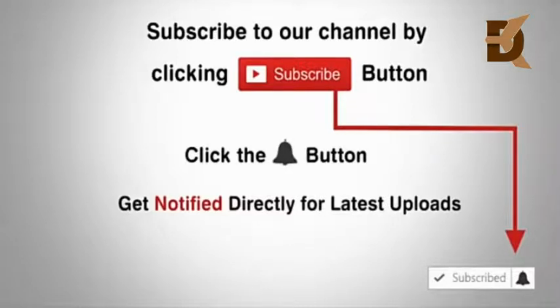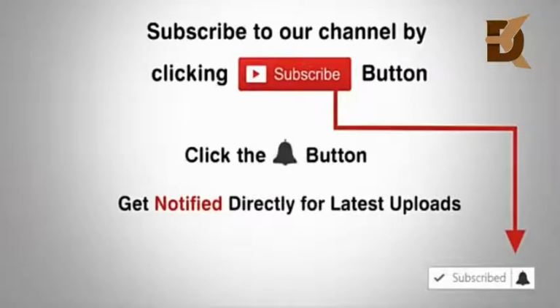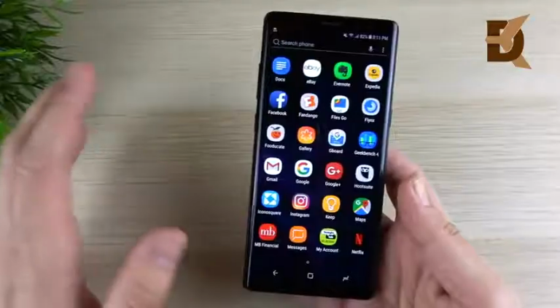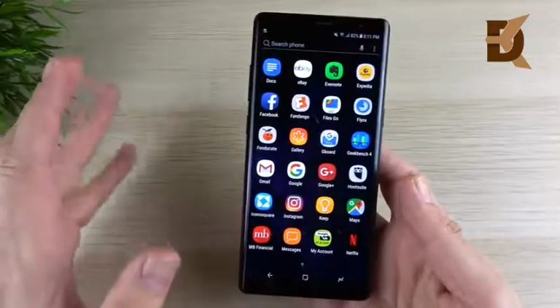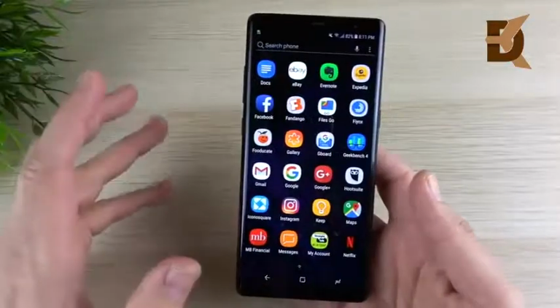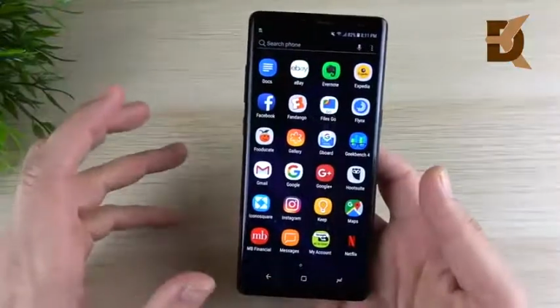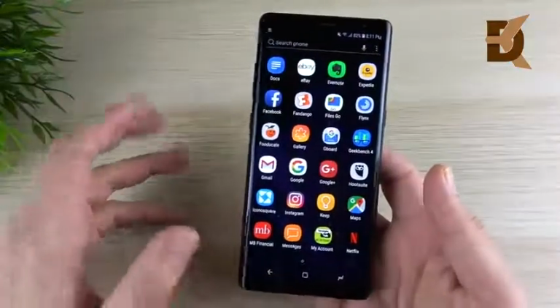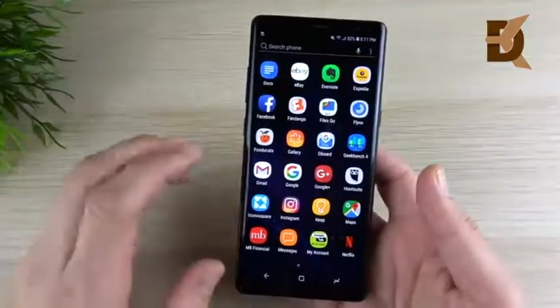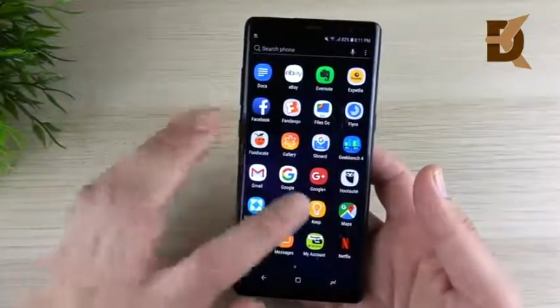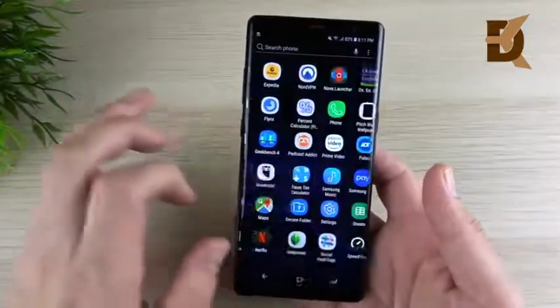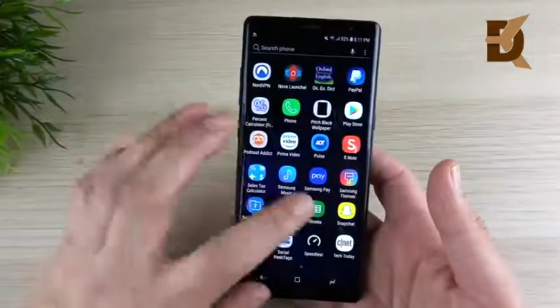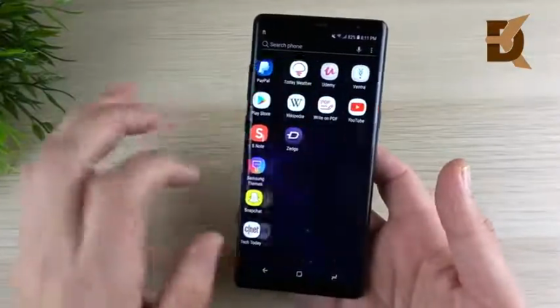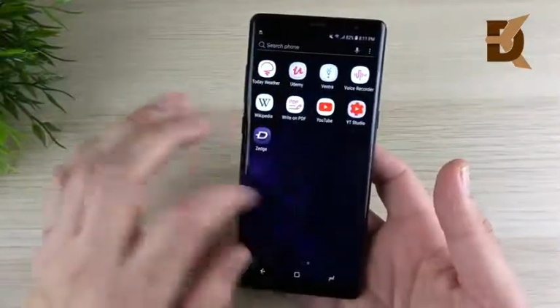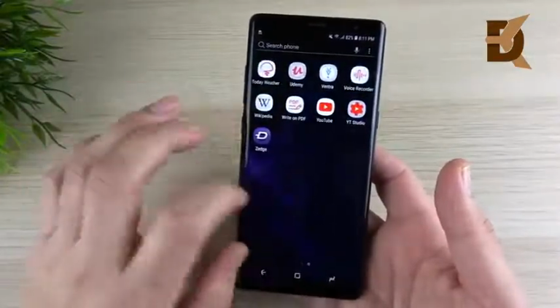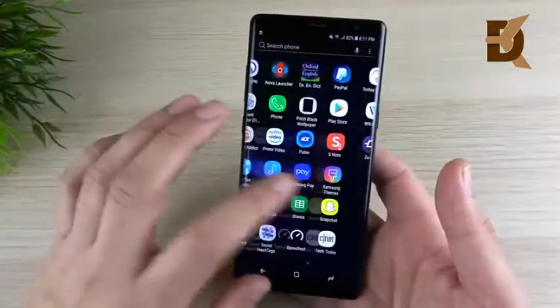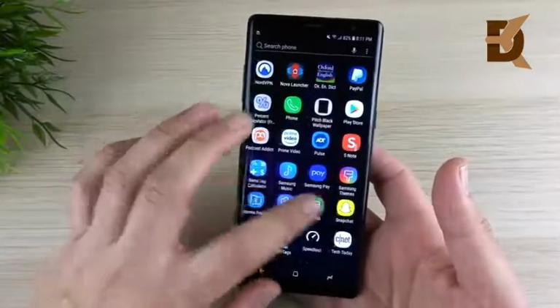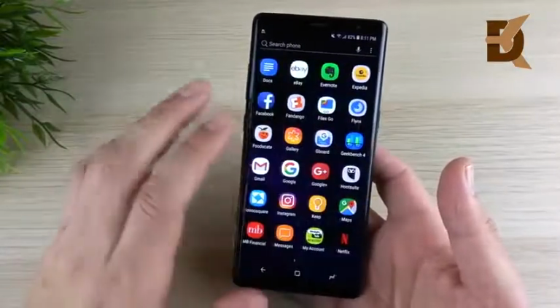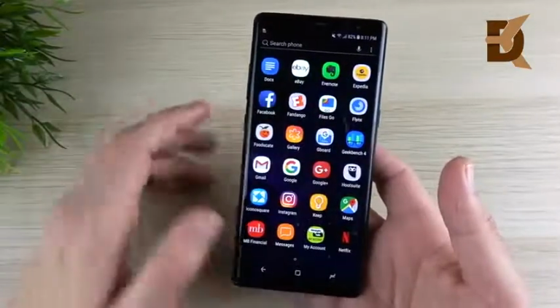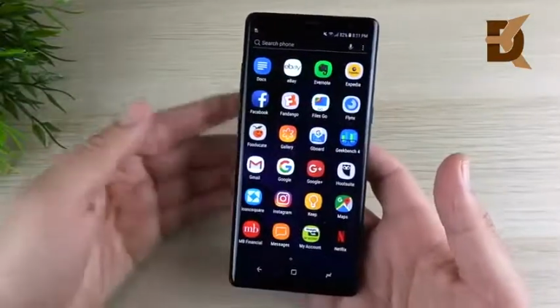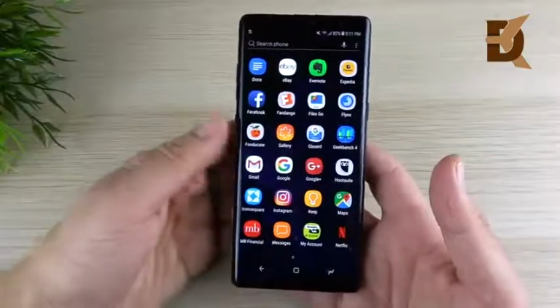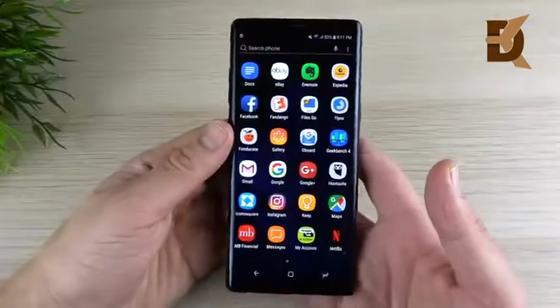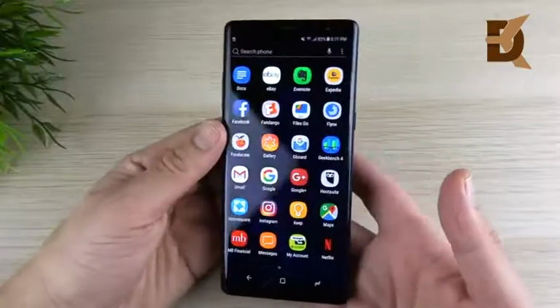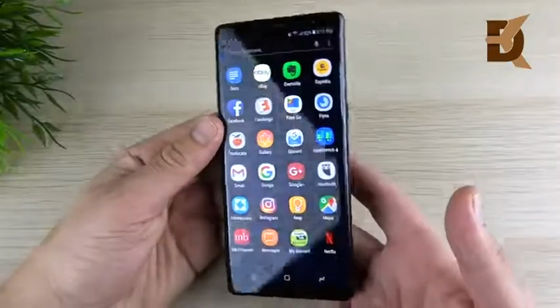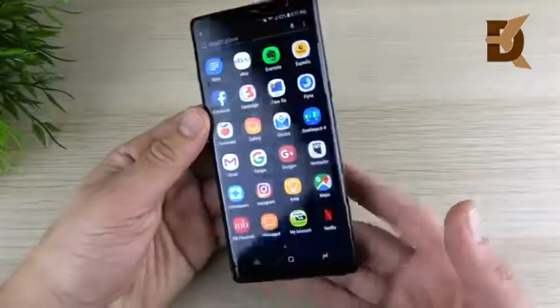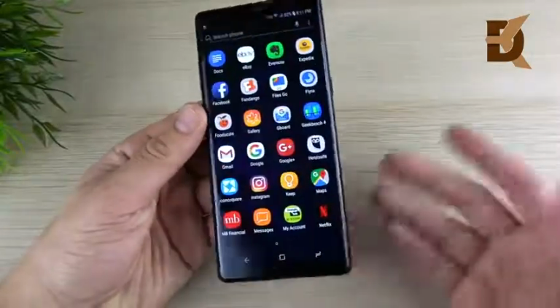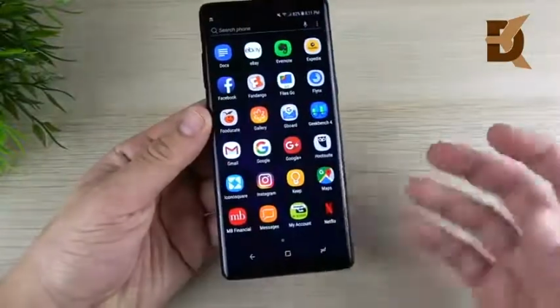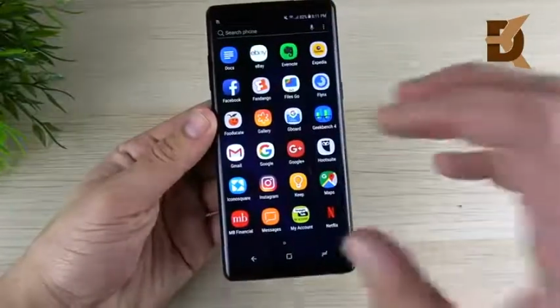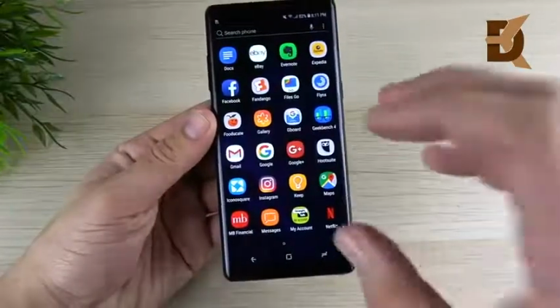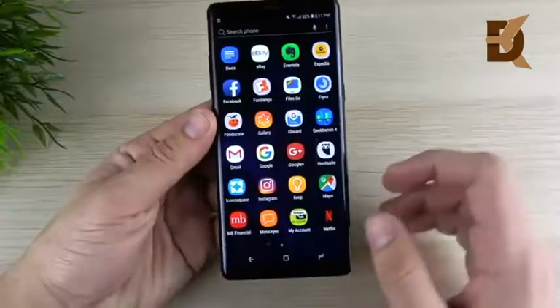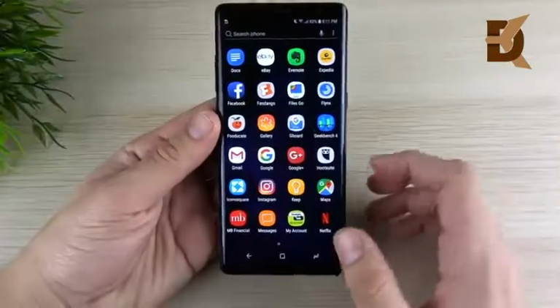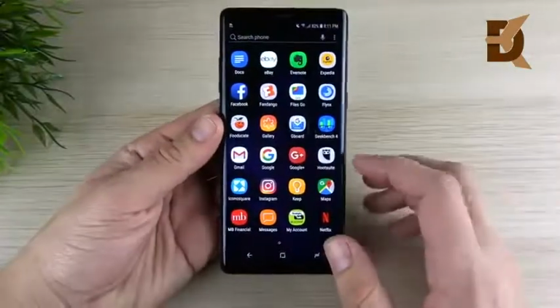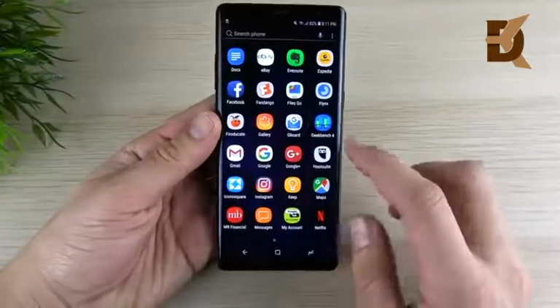In this video, we're going to review and talk about what is coming to this device, or if you haven't updated, what is on this device.